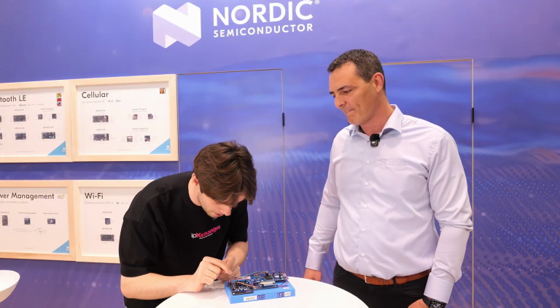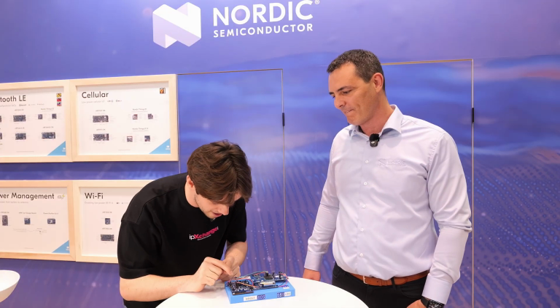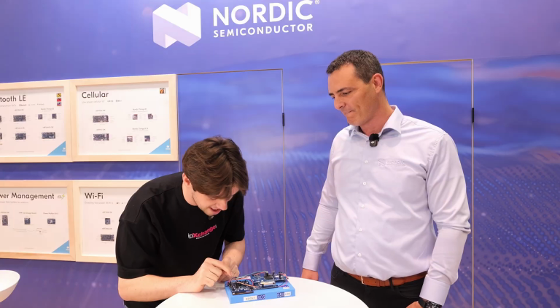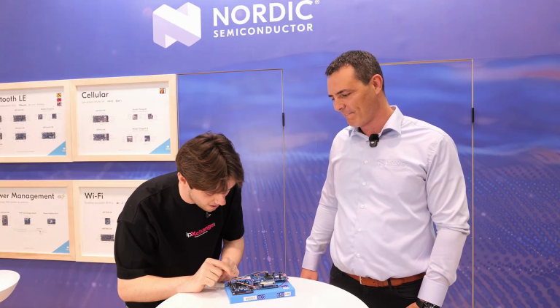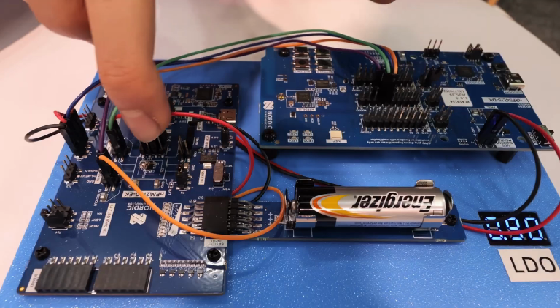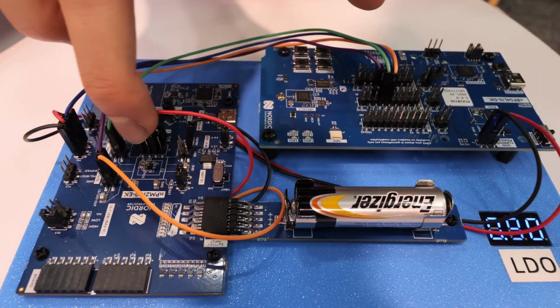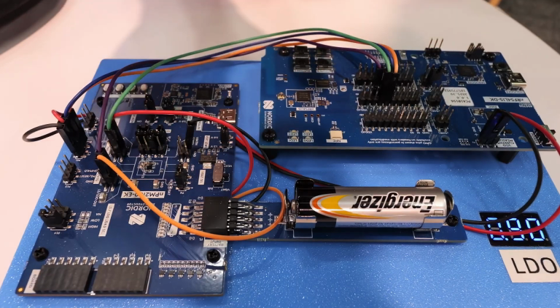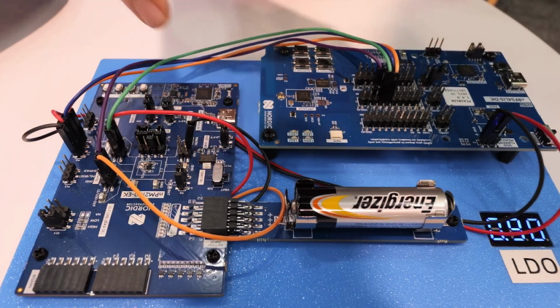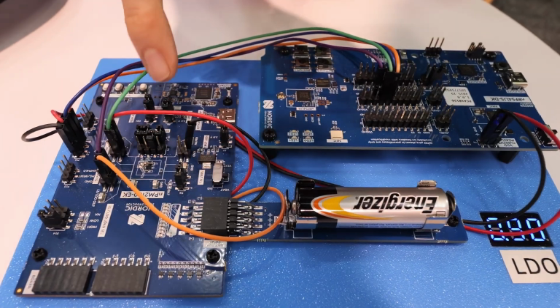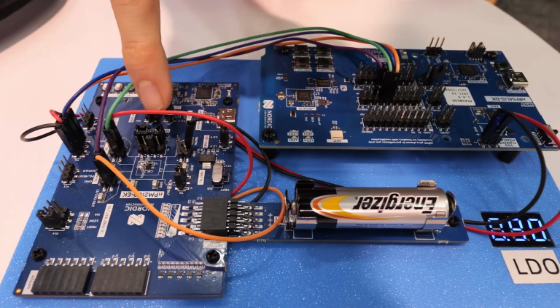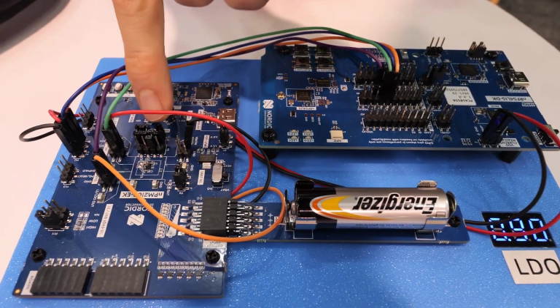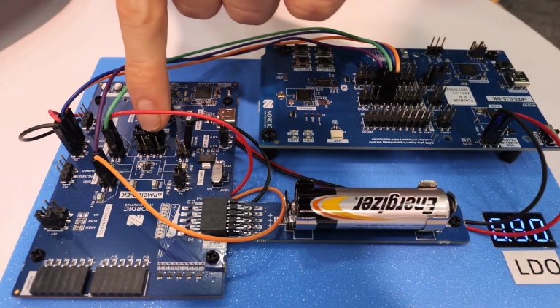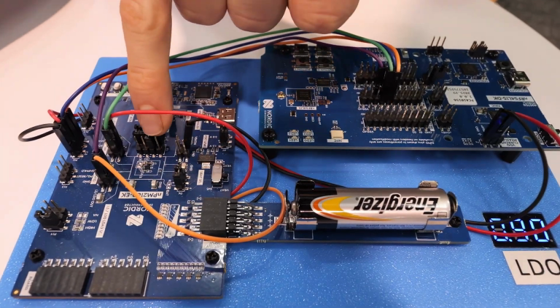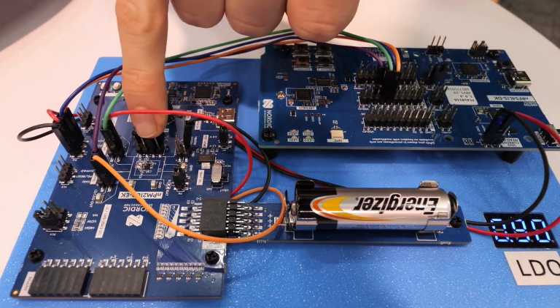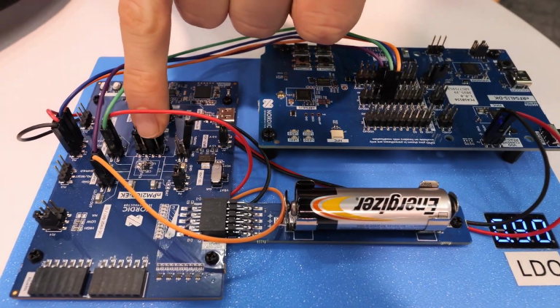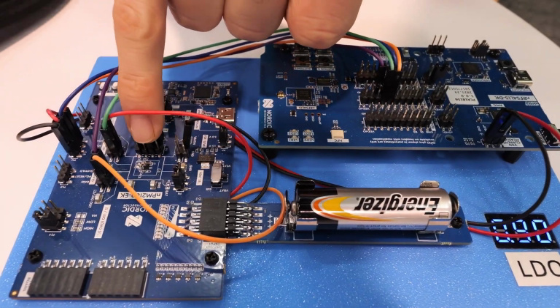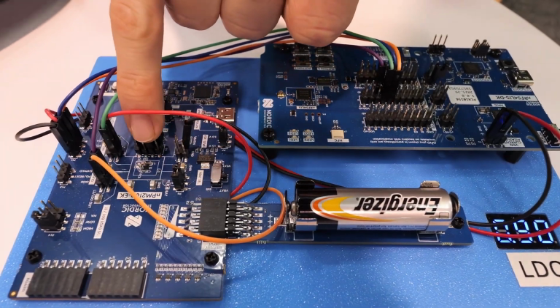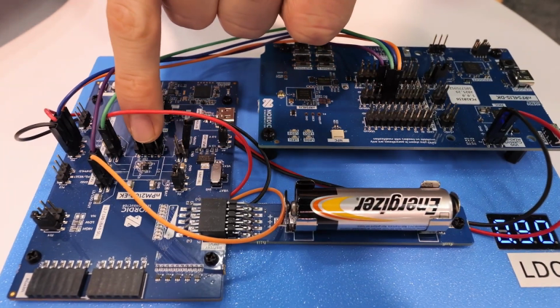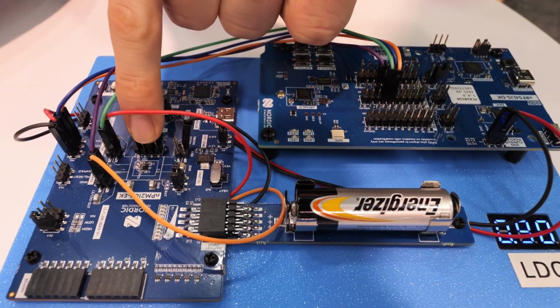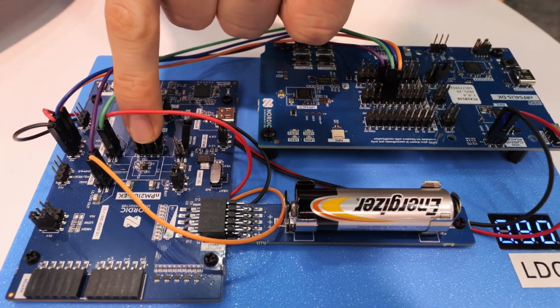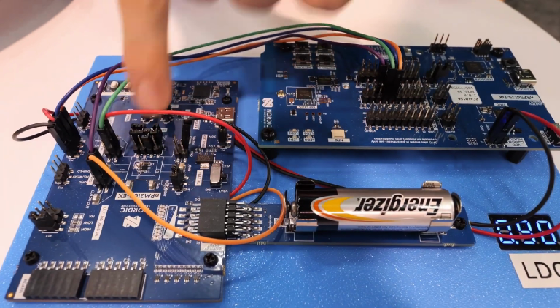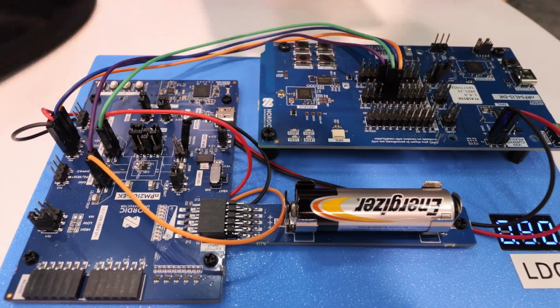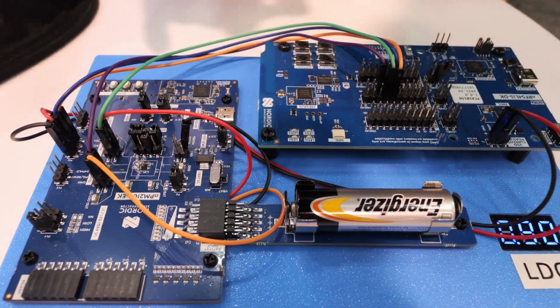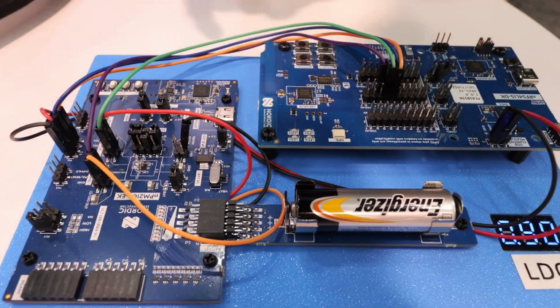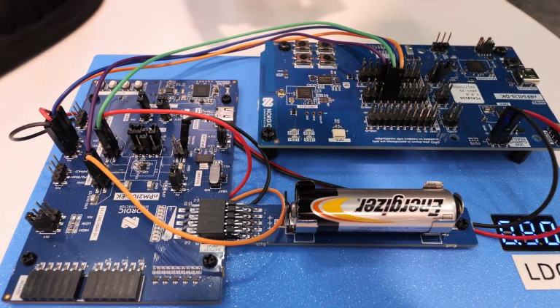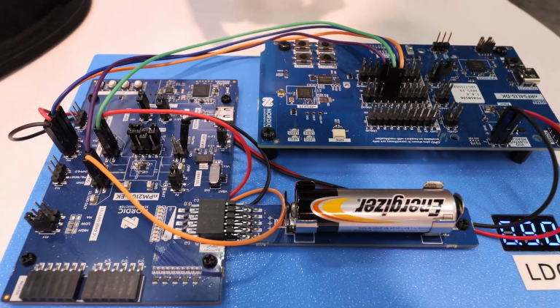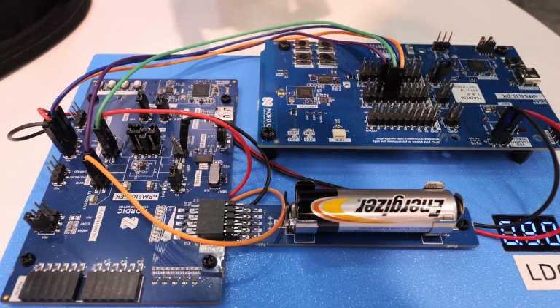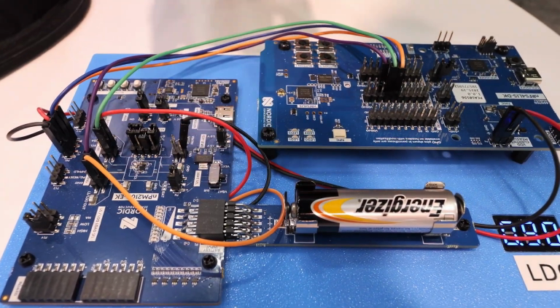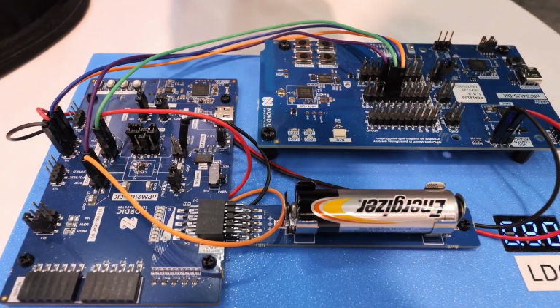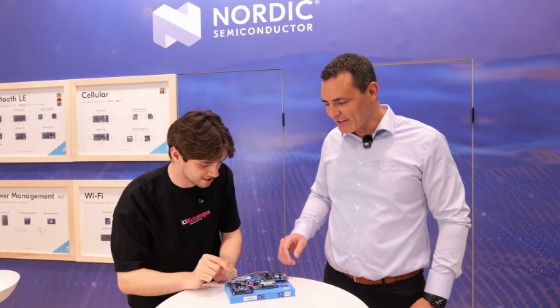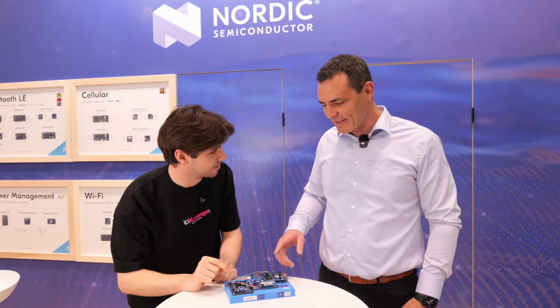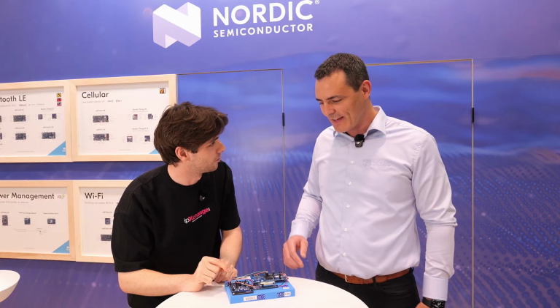There is a tiny, tiny, tiny little BGA chip in there in the middle. And that's your IC there. What is this thing doing?